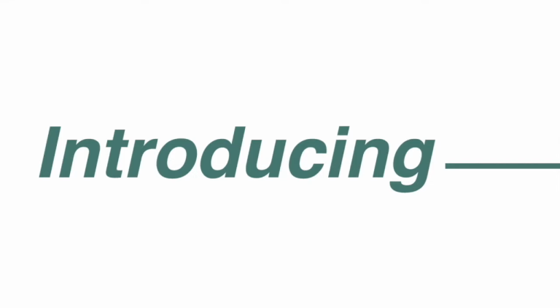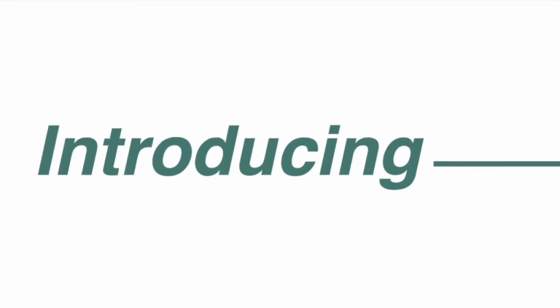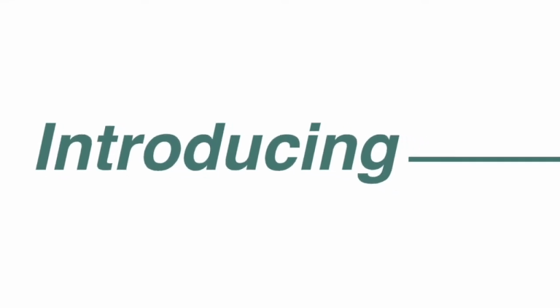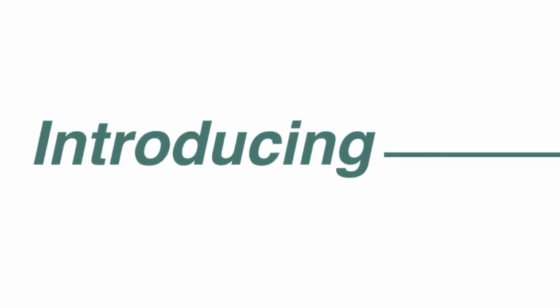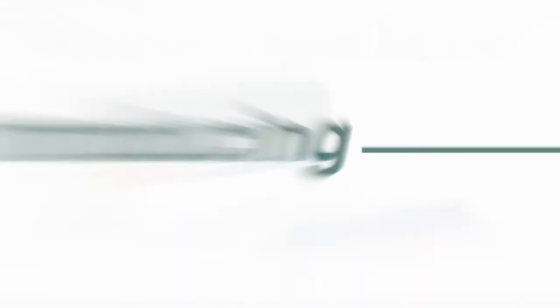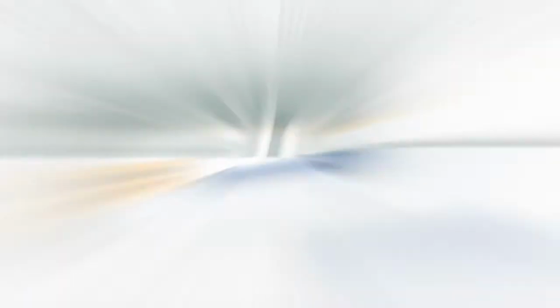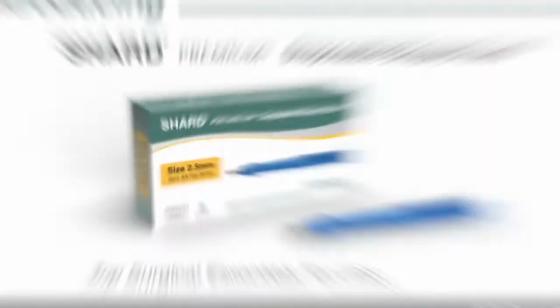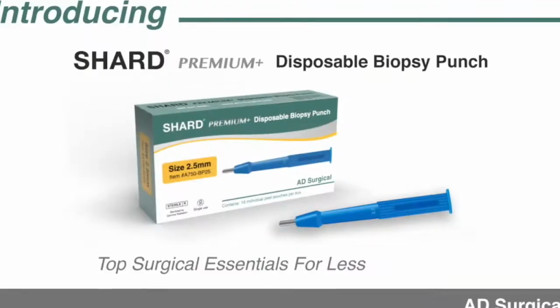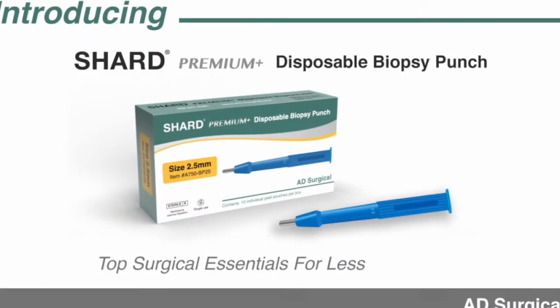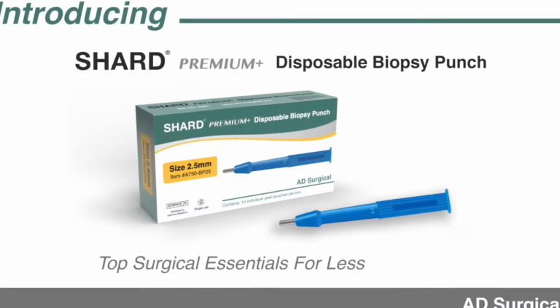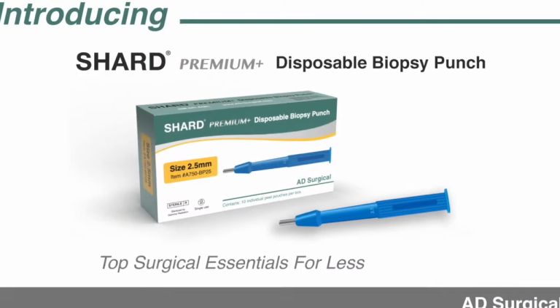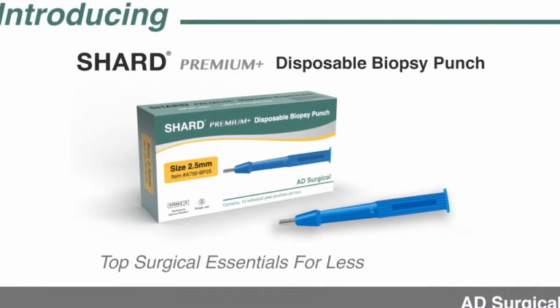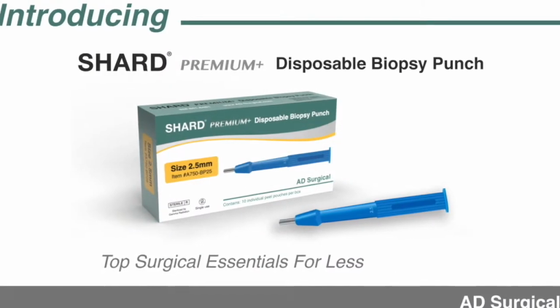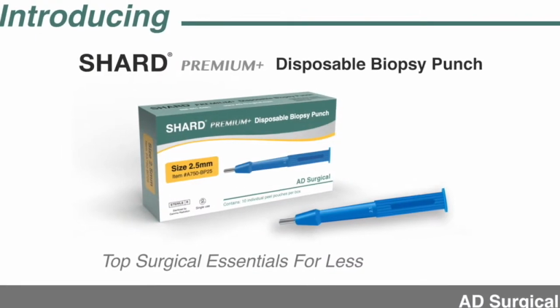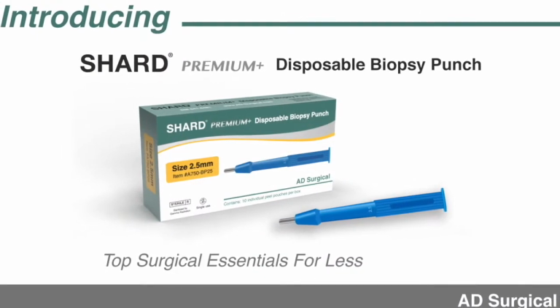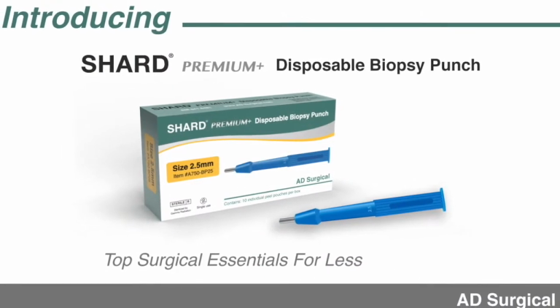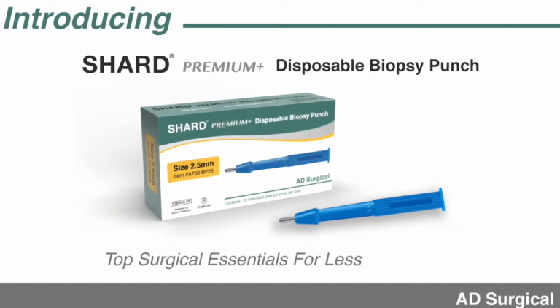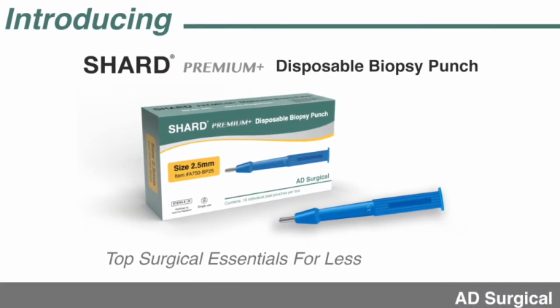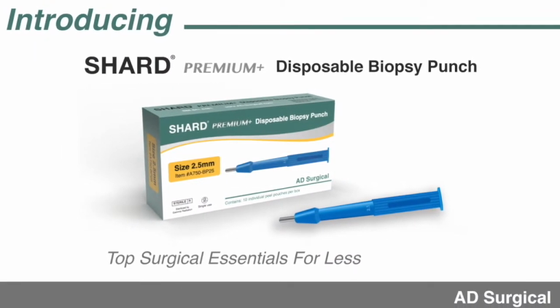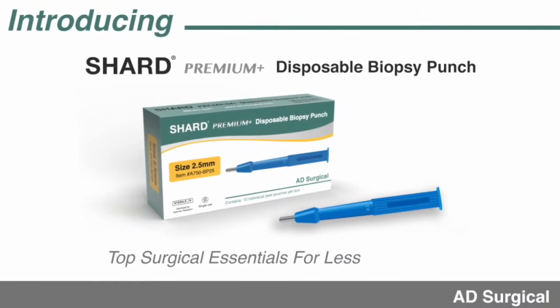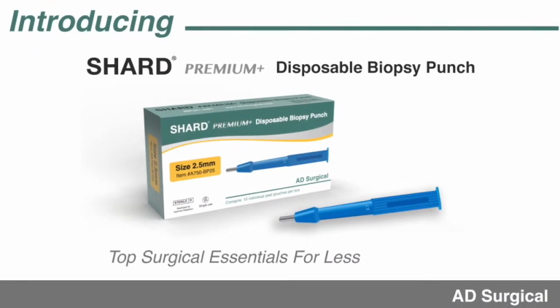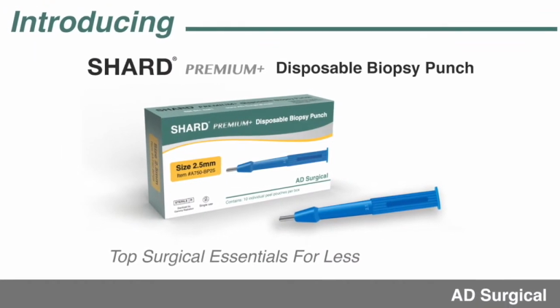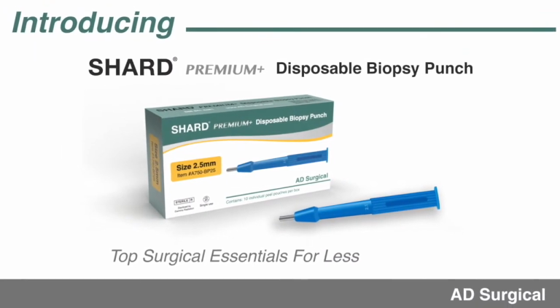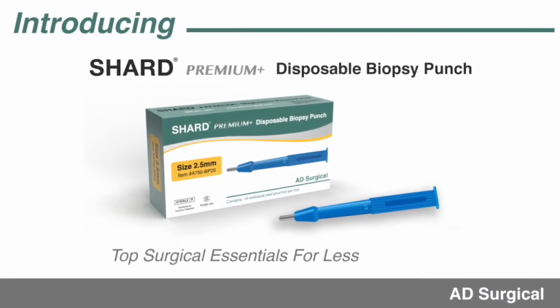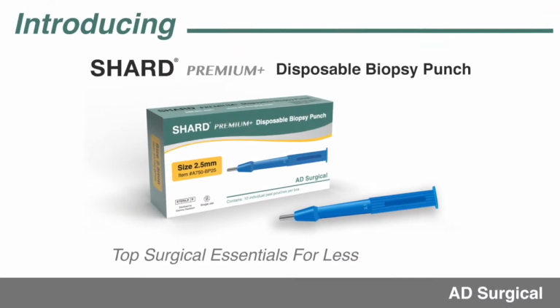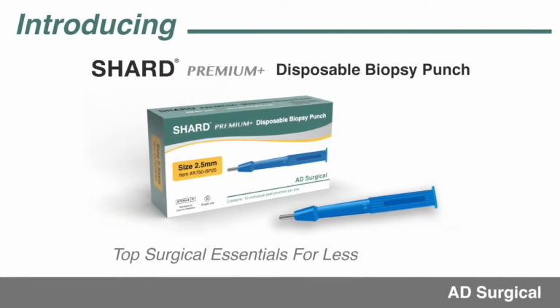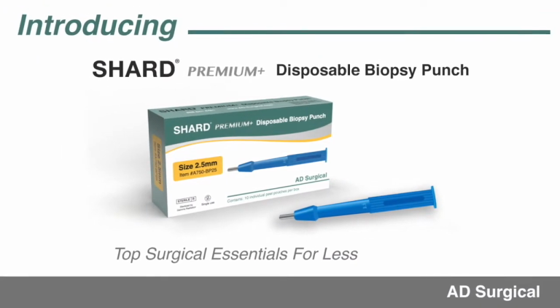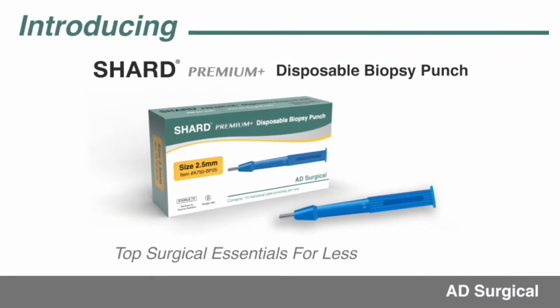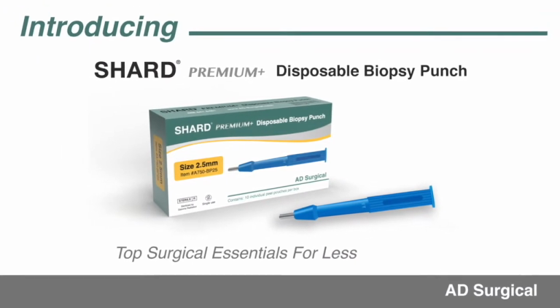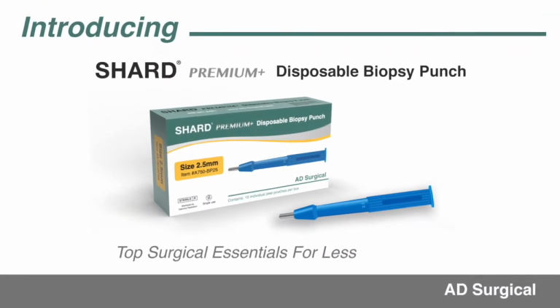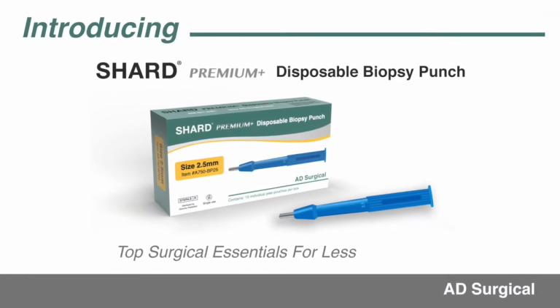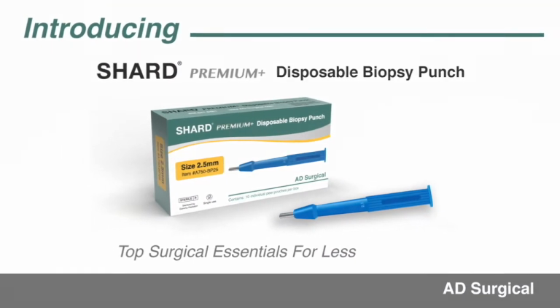Introducing Shard Disposable Biopsy Punches — Top Surgical Essentials for Less.